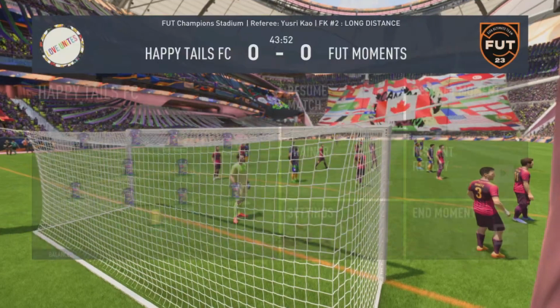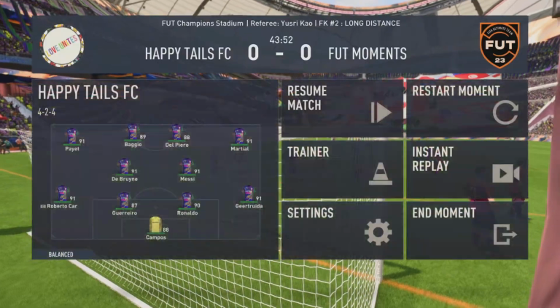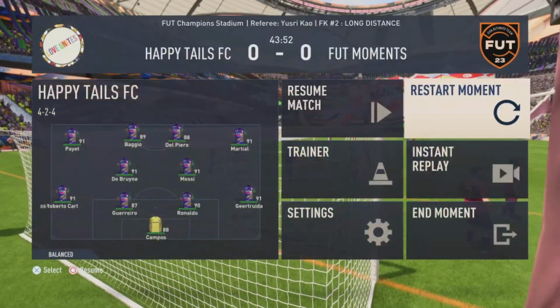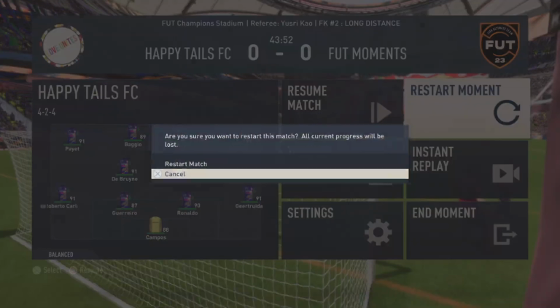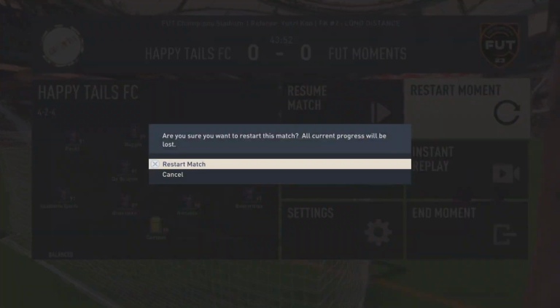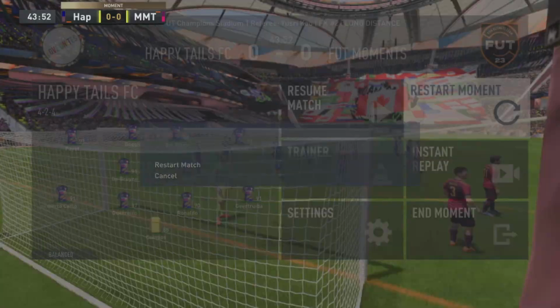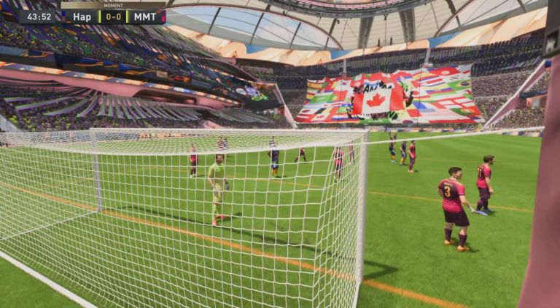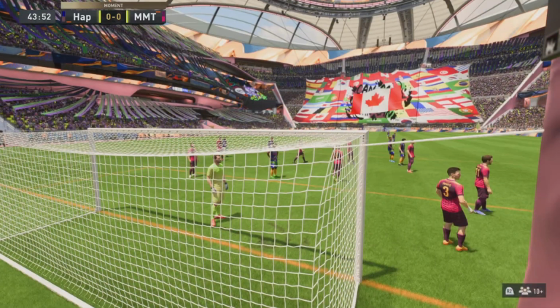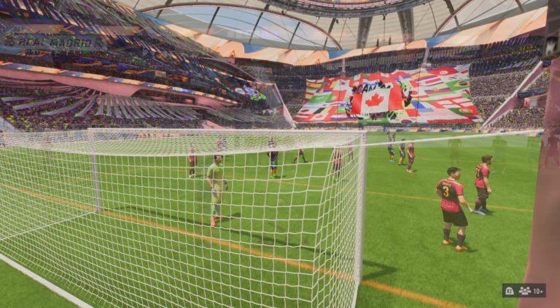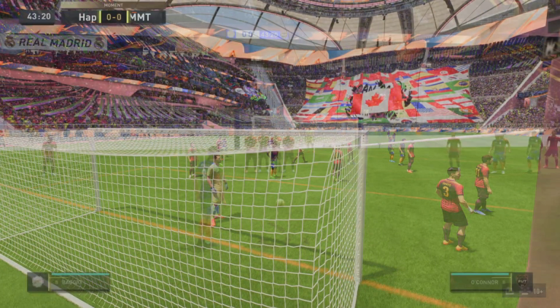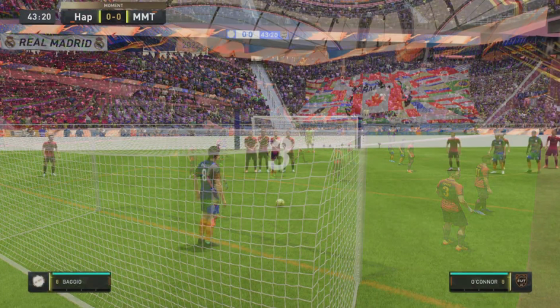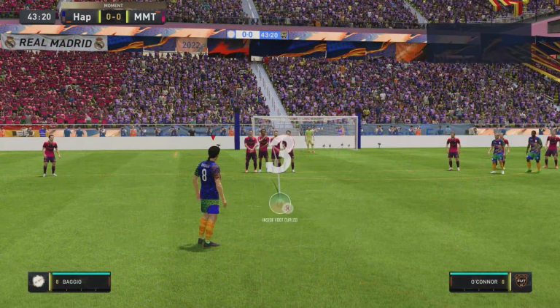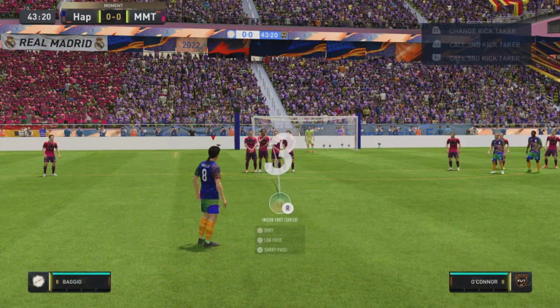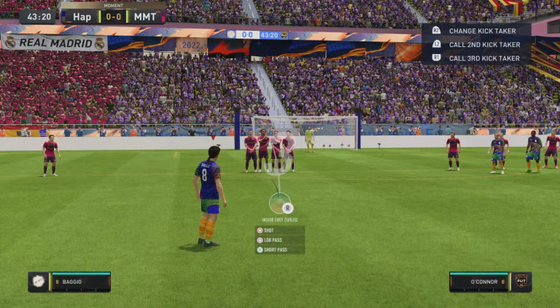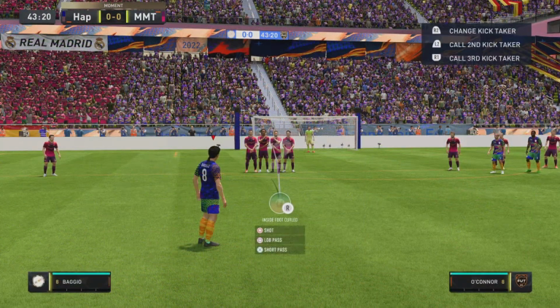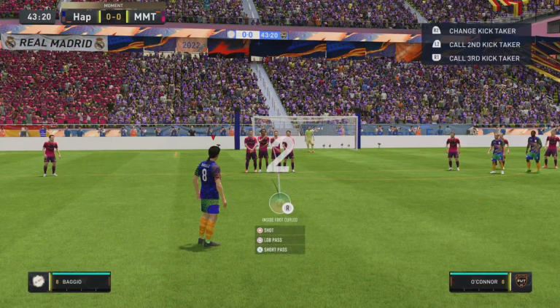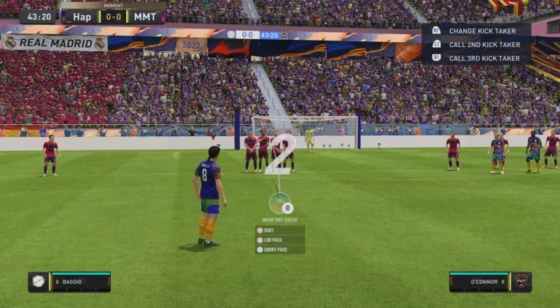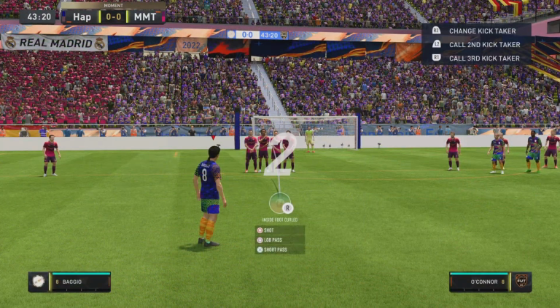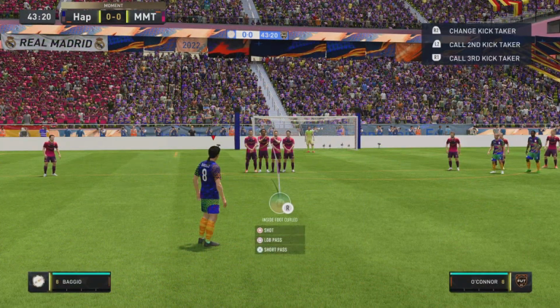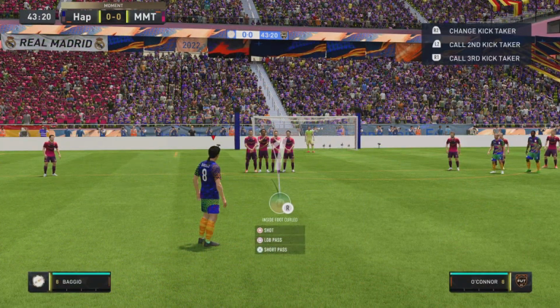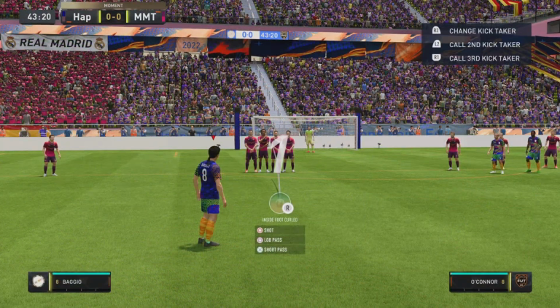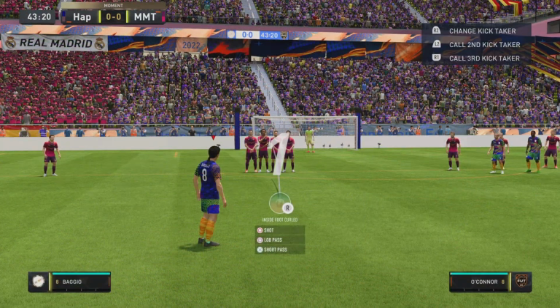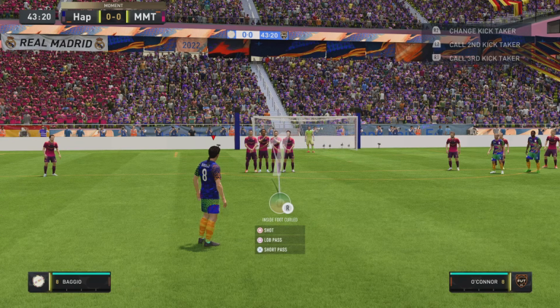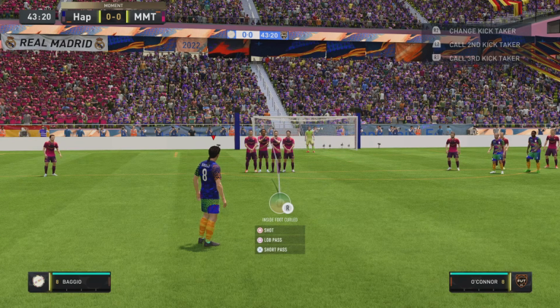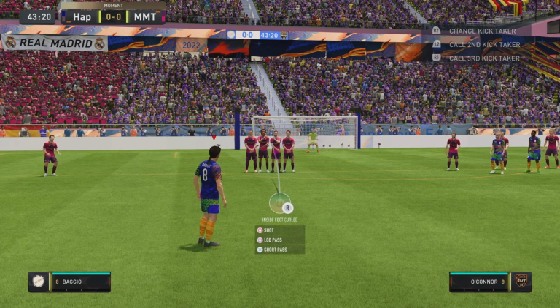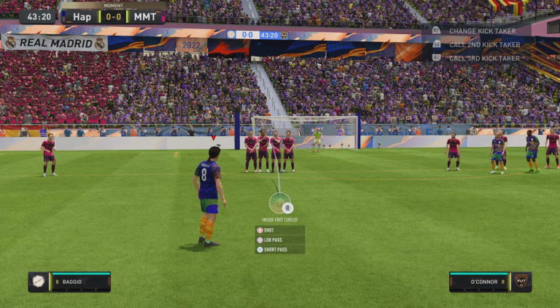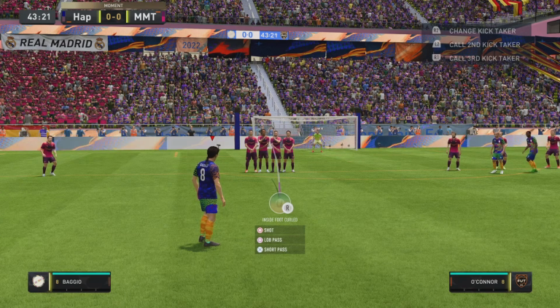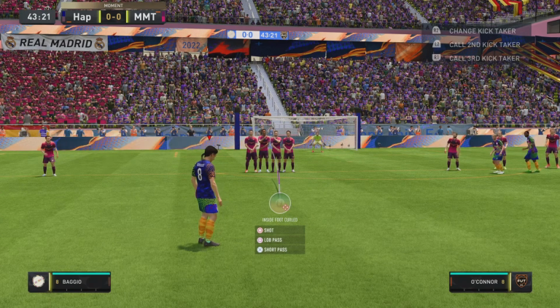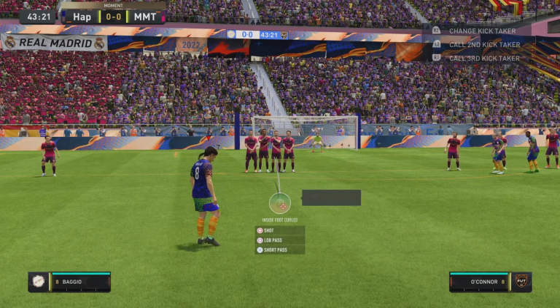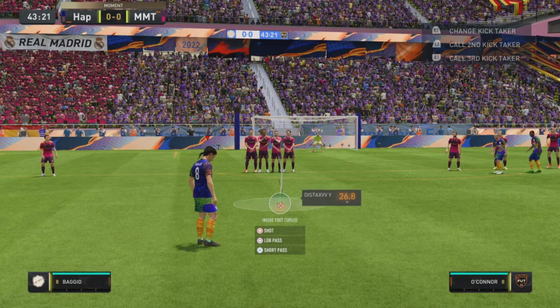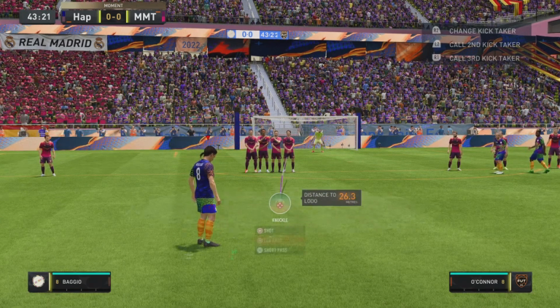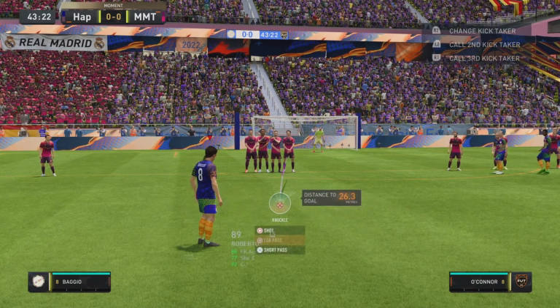This is the tutorial for the knuckleball free kick. I took it with Roberto Baggio.